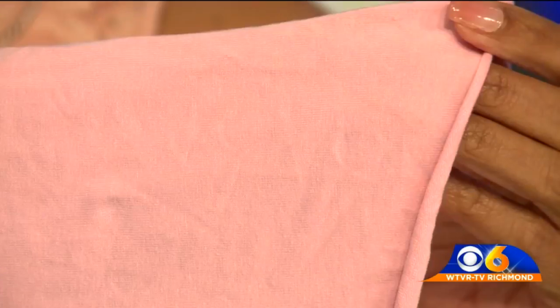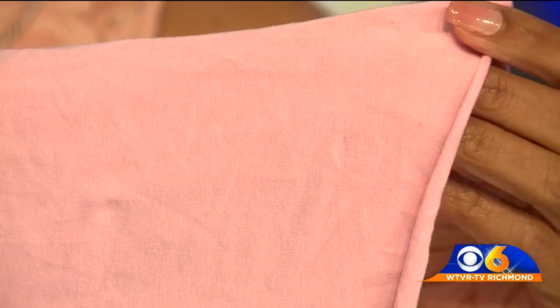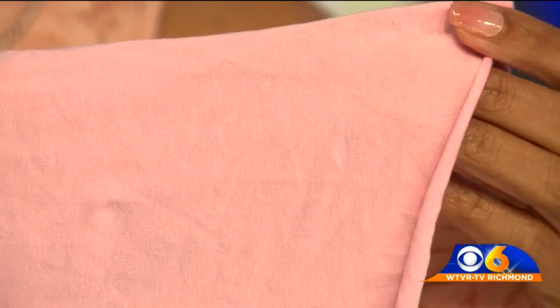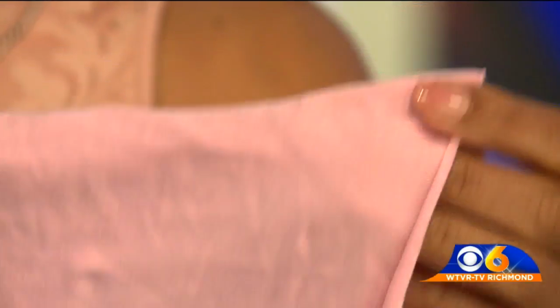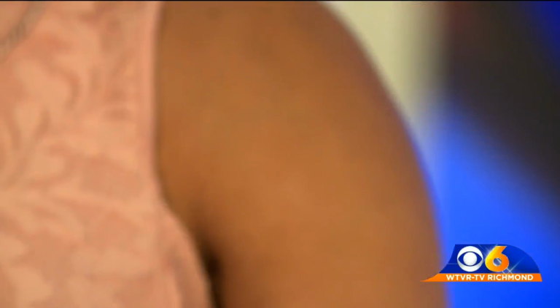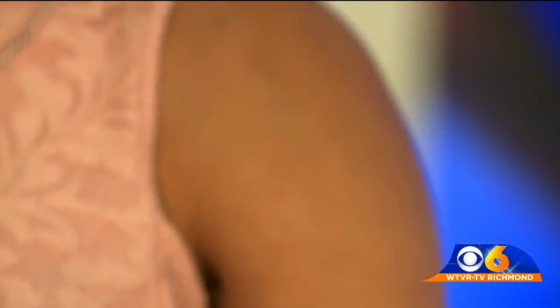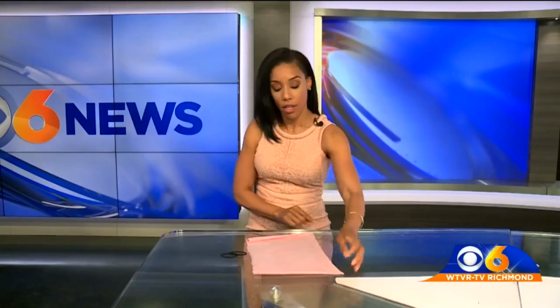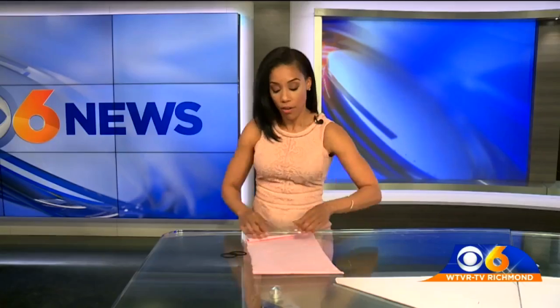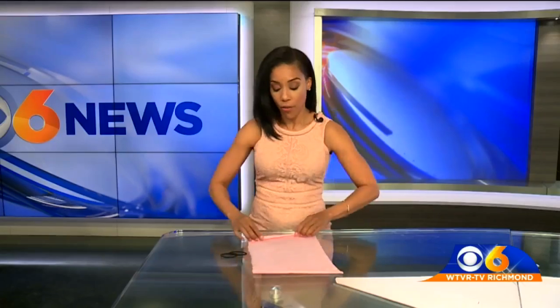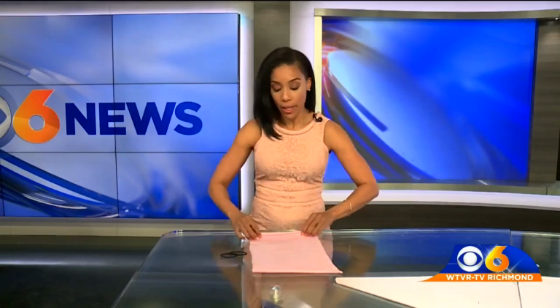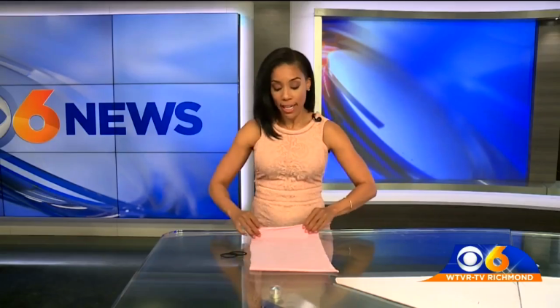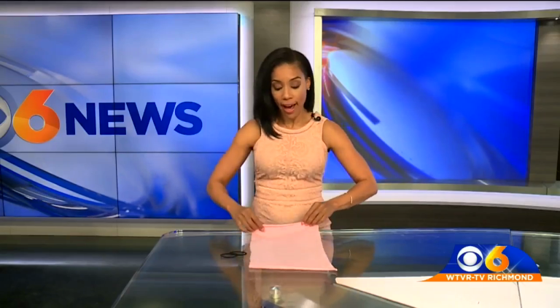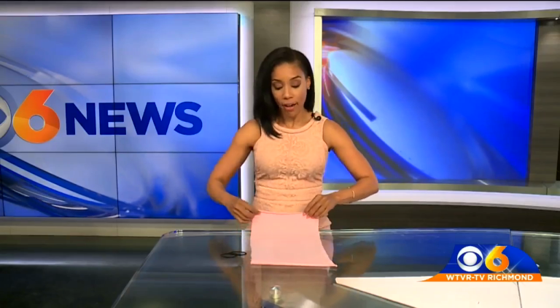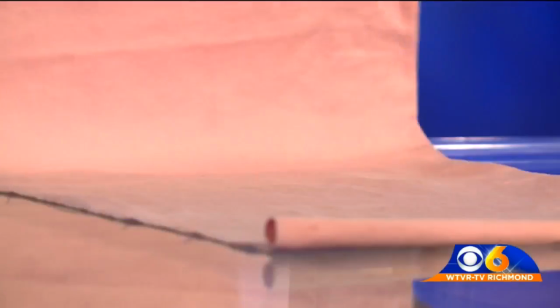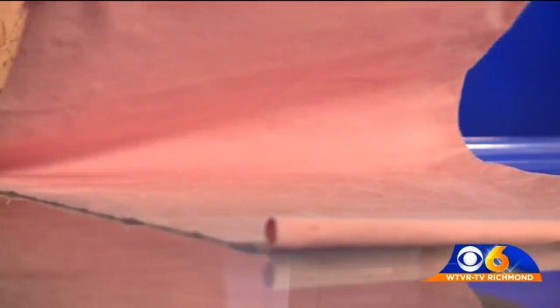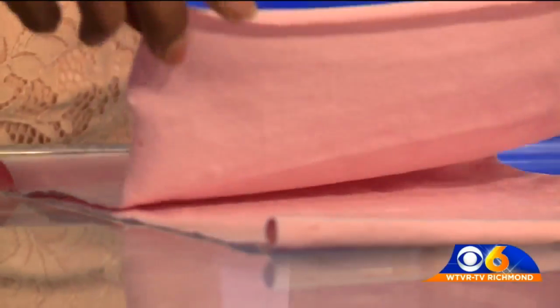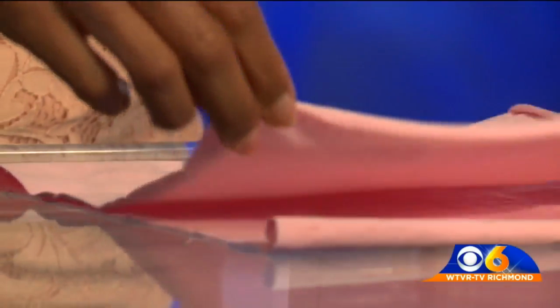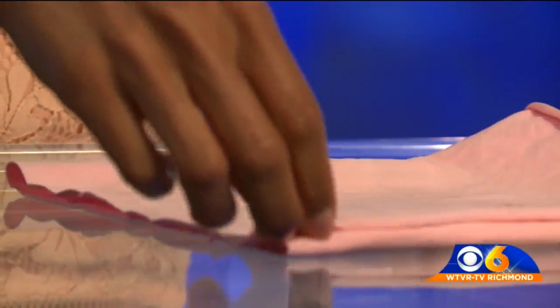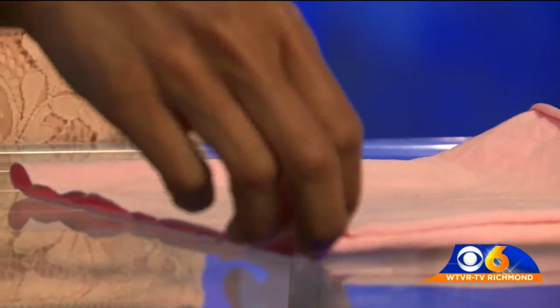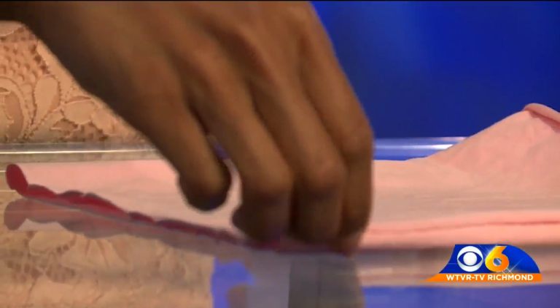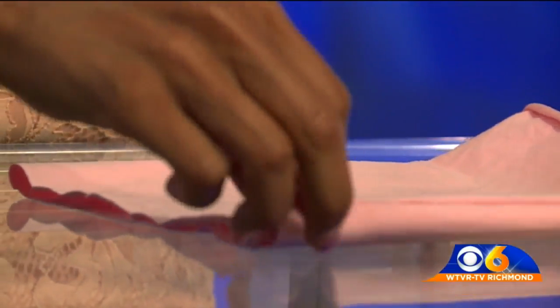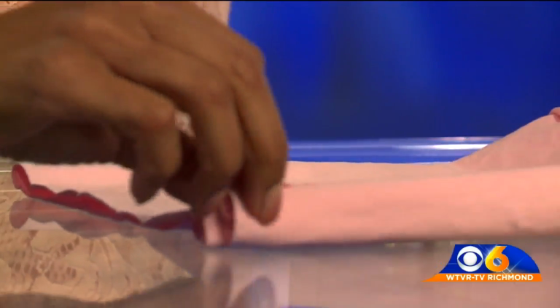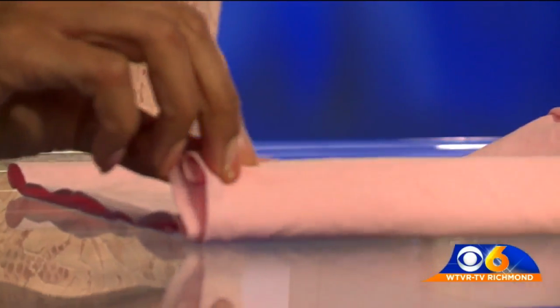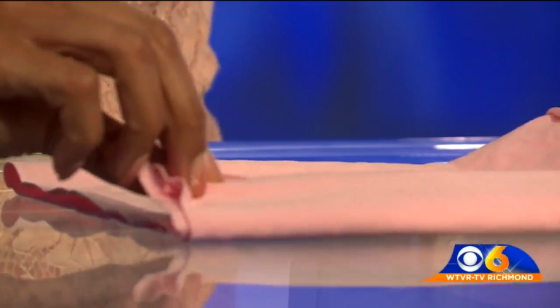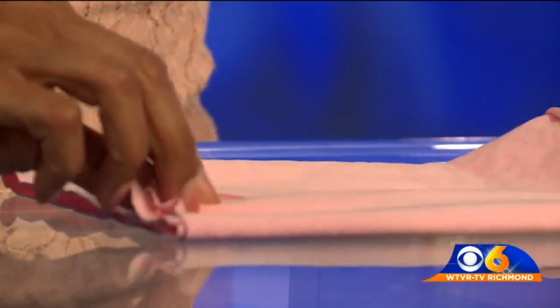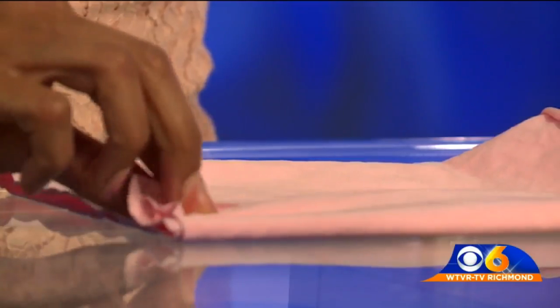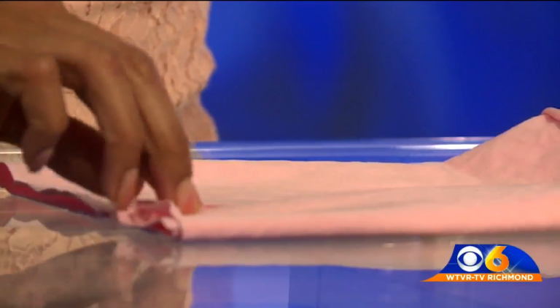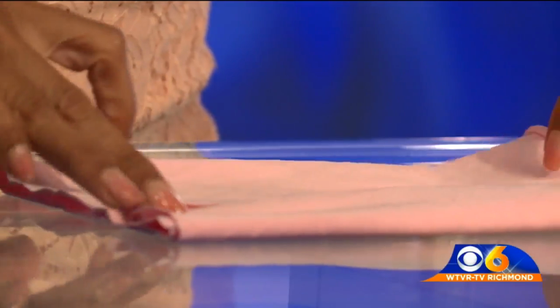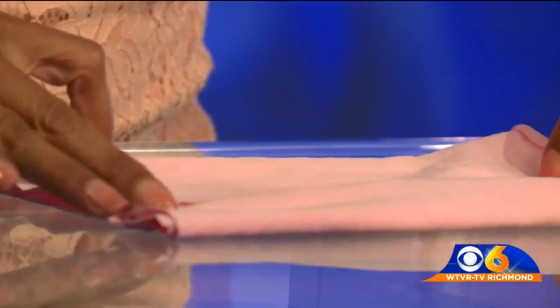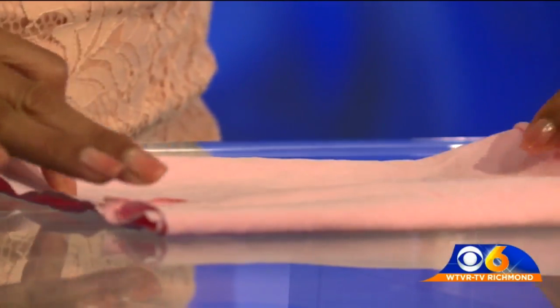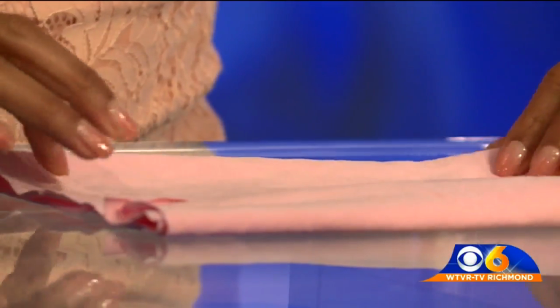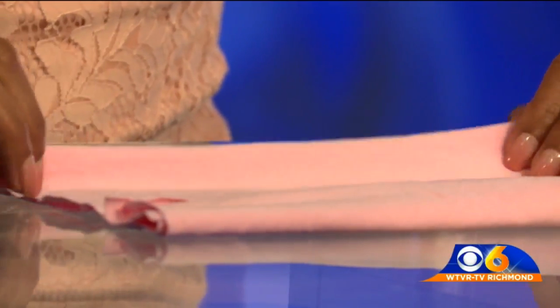Cut it out. Fold it in half. Fold it toward you. Fold it up.